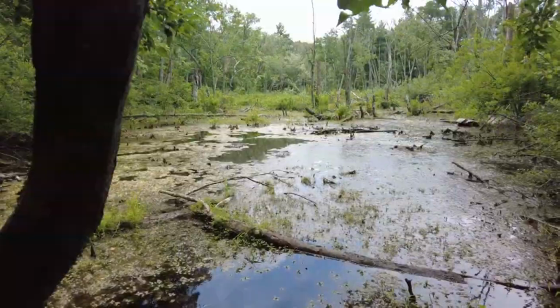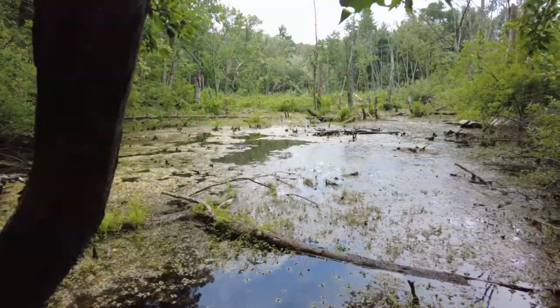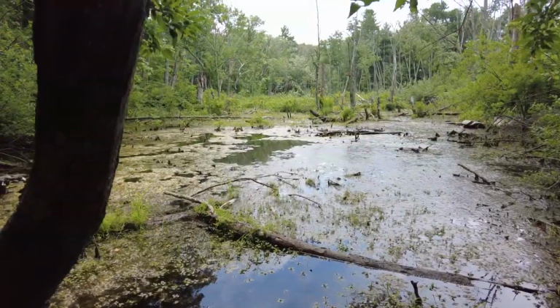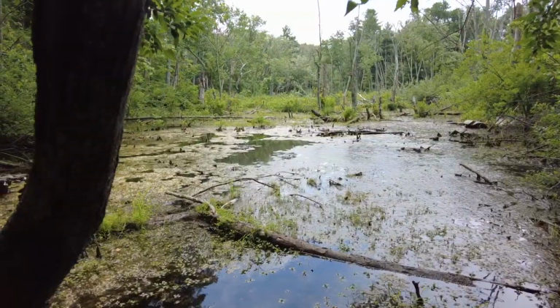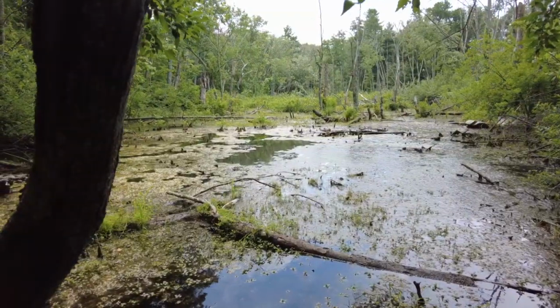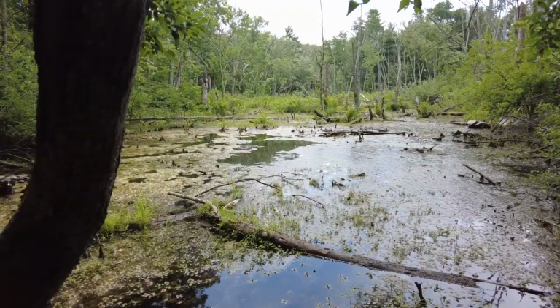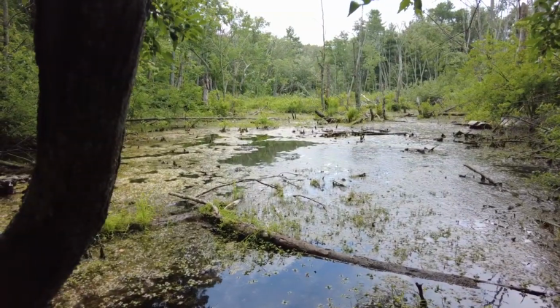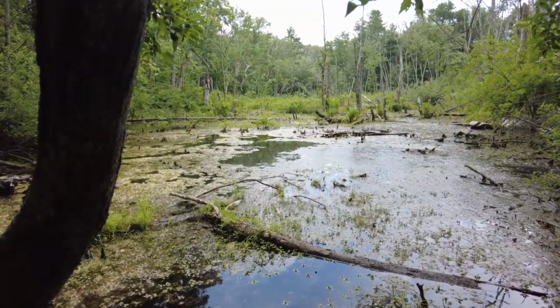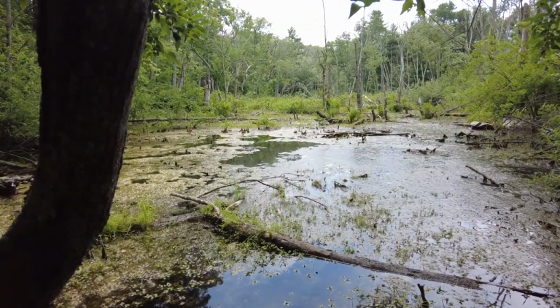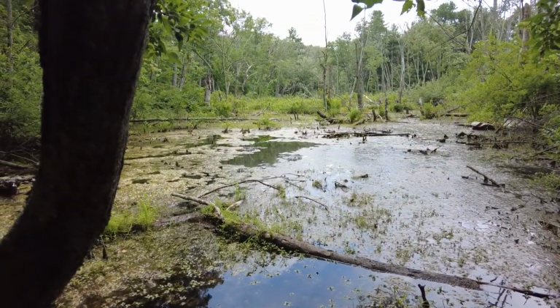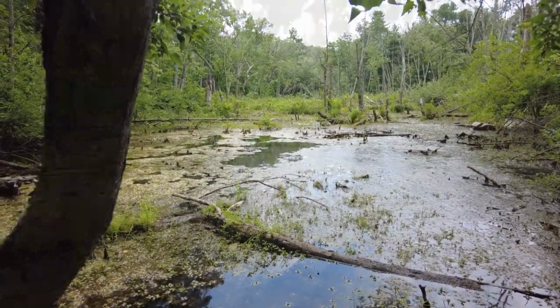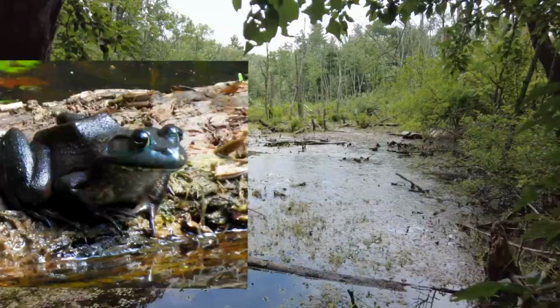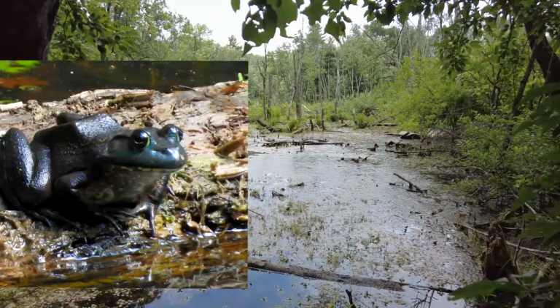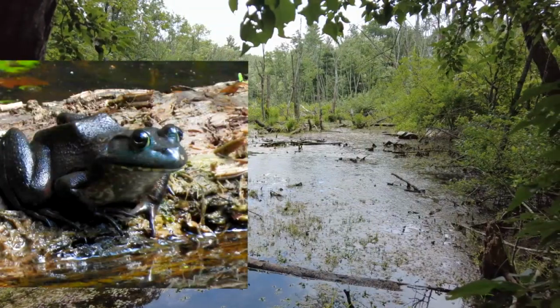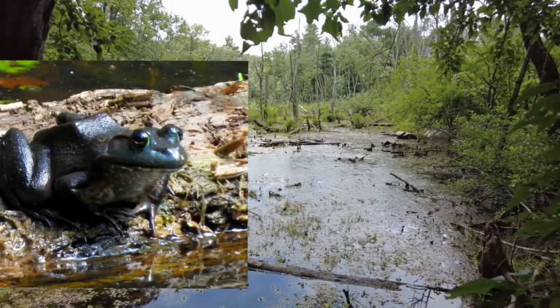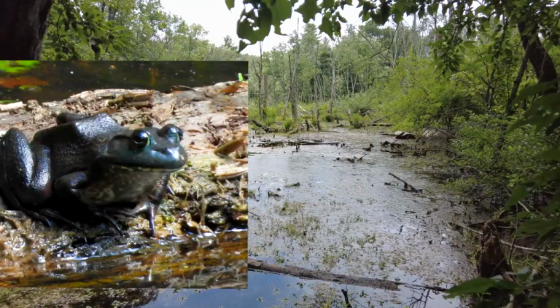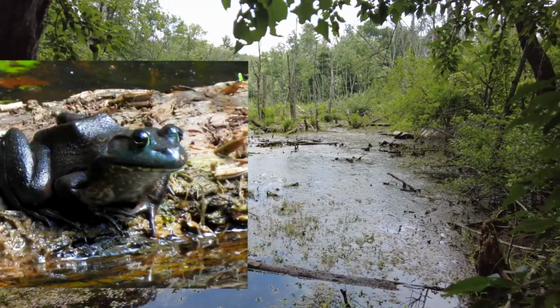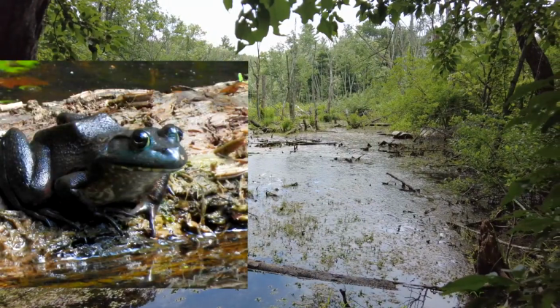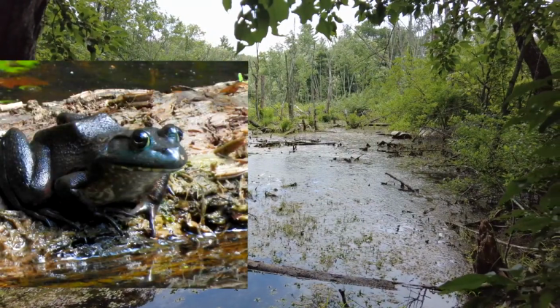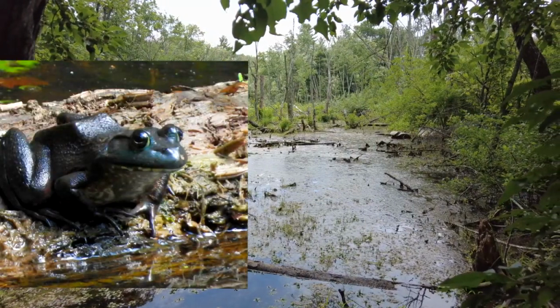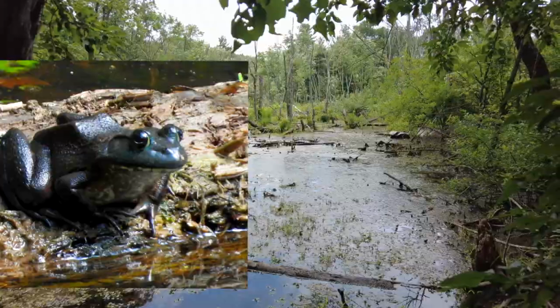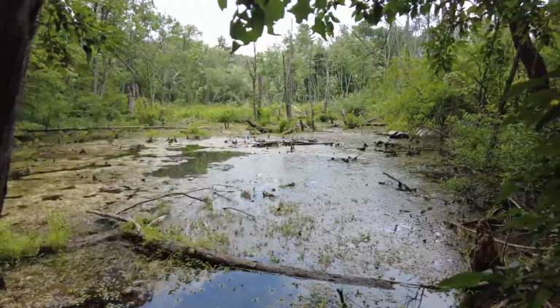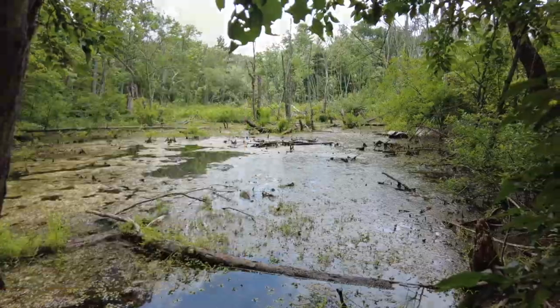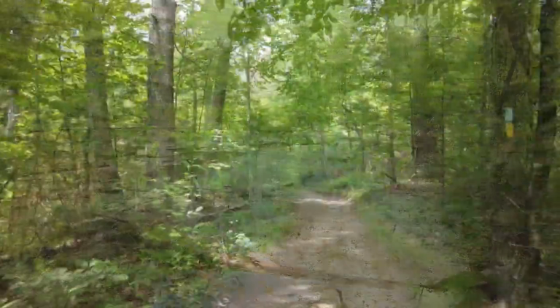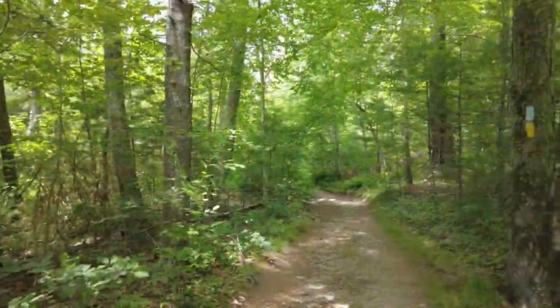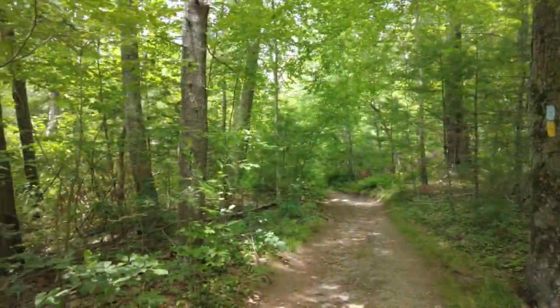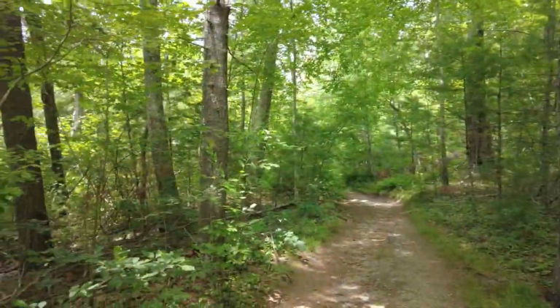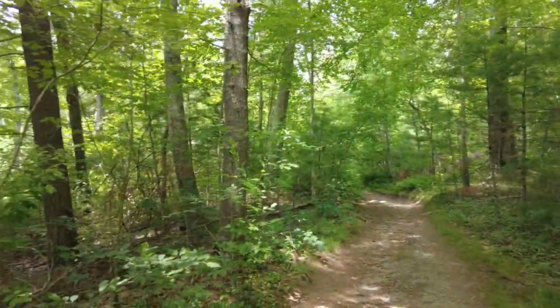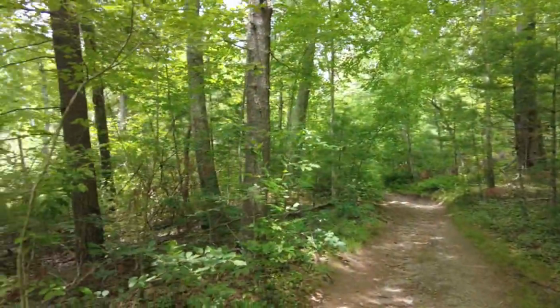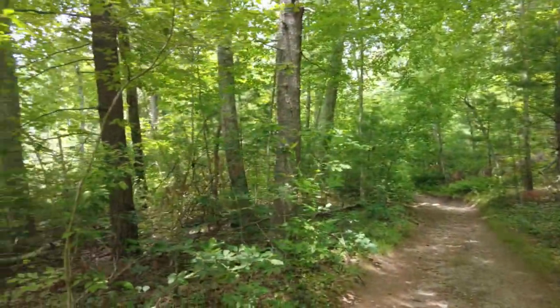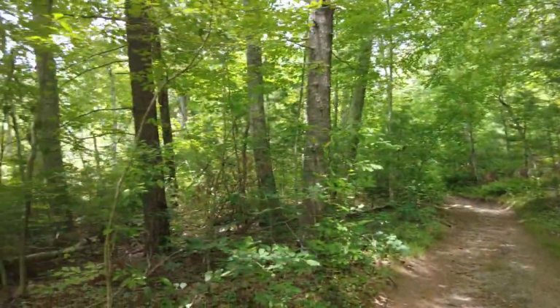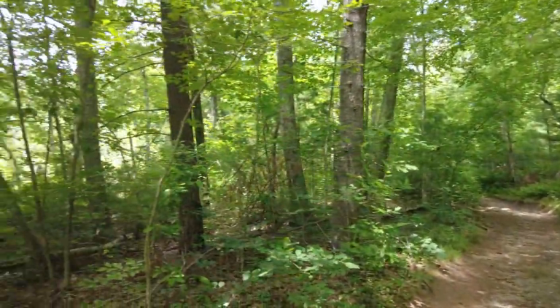Here is a swamp. I'm sure this place gets loaded with frogs. It's so nice and green in here.